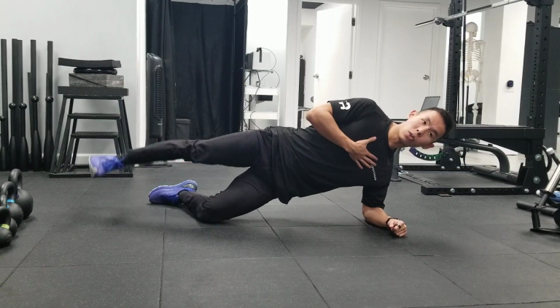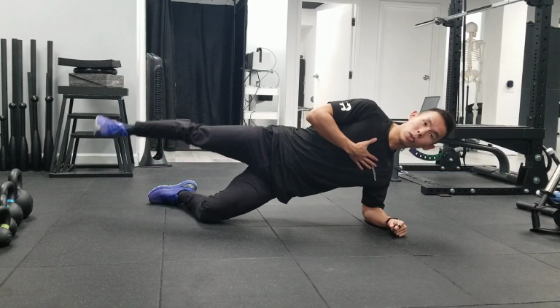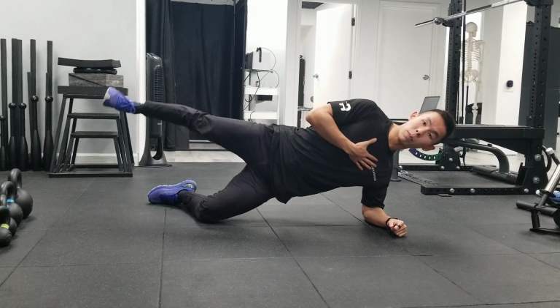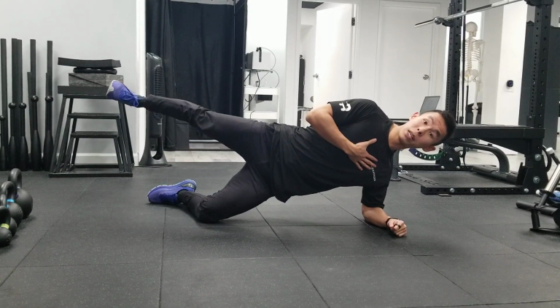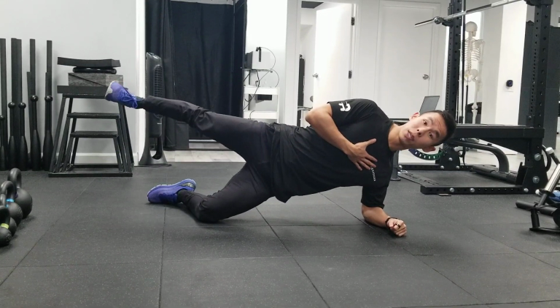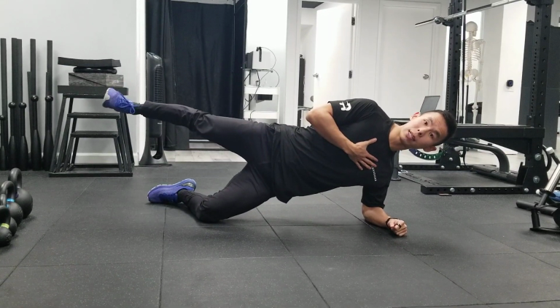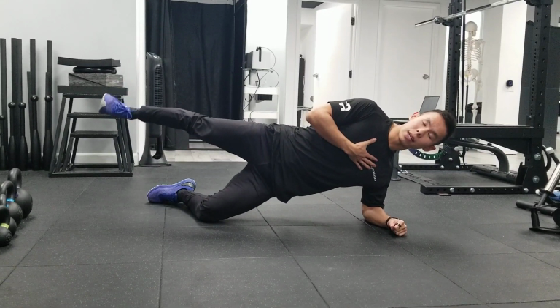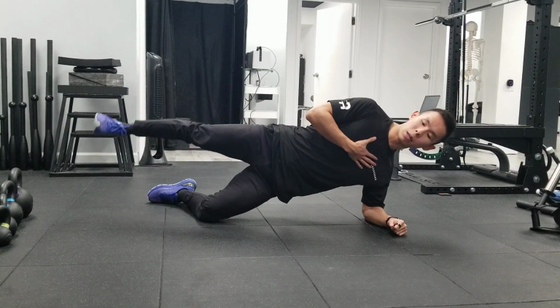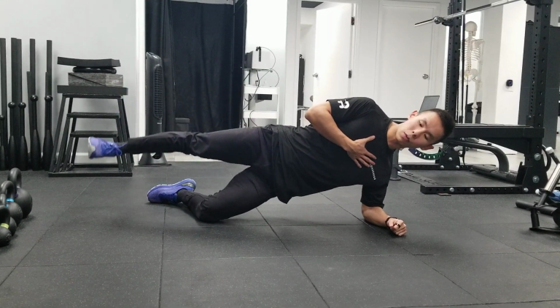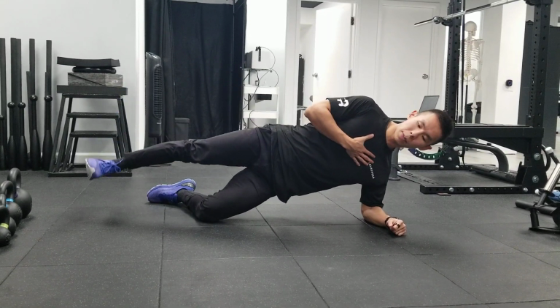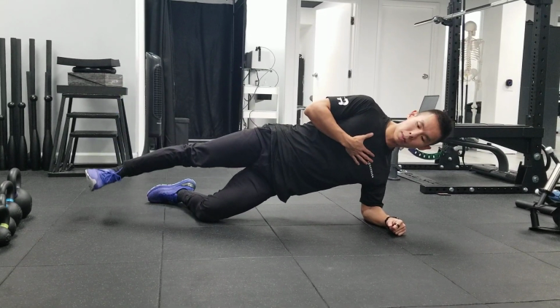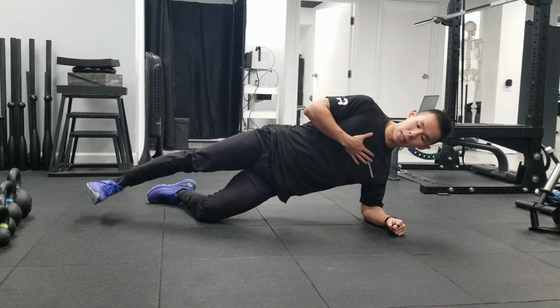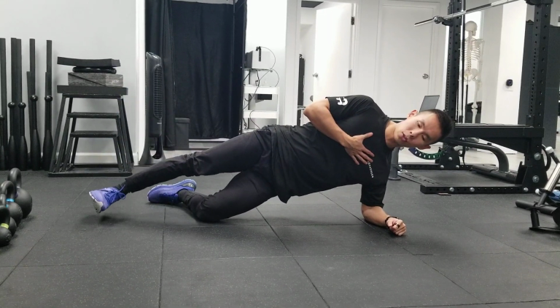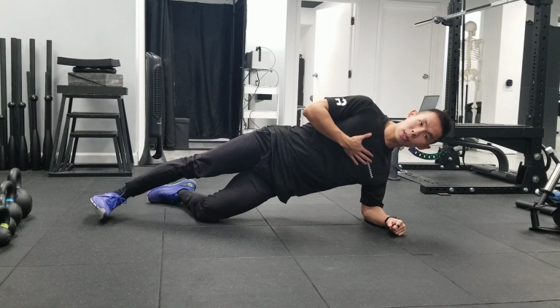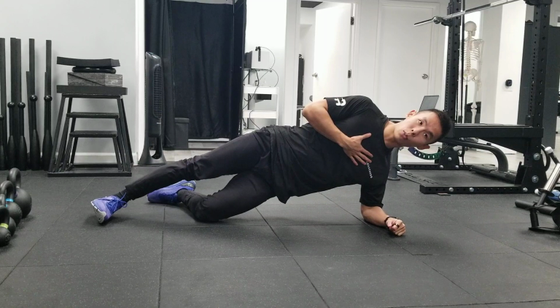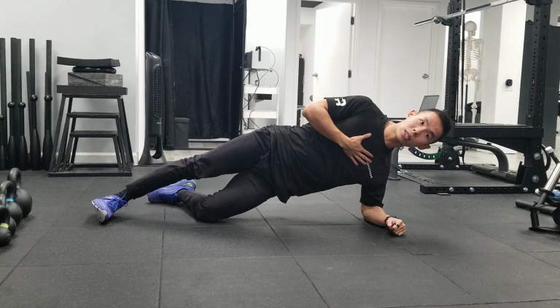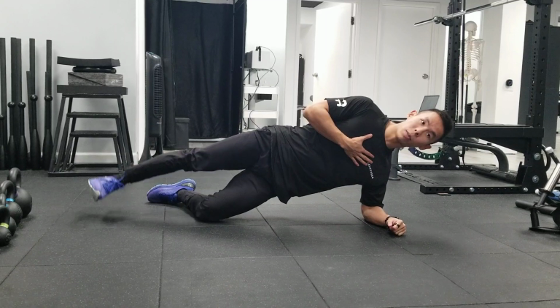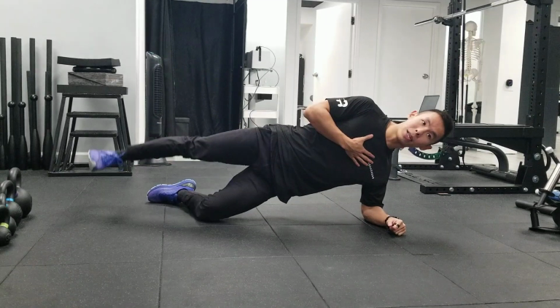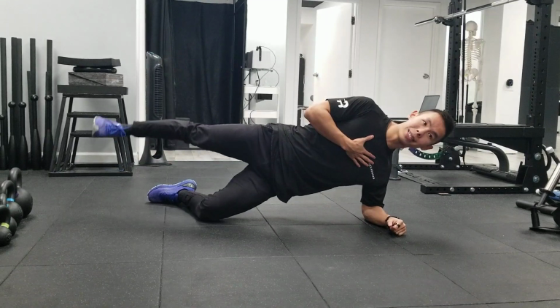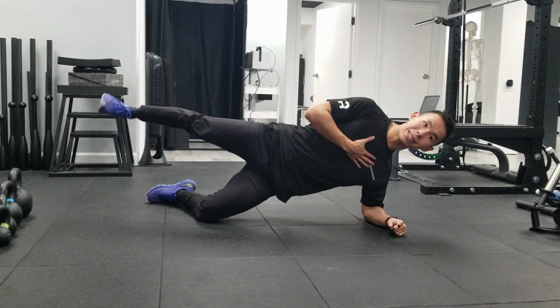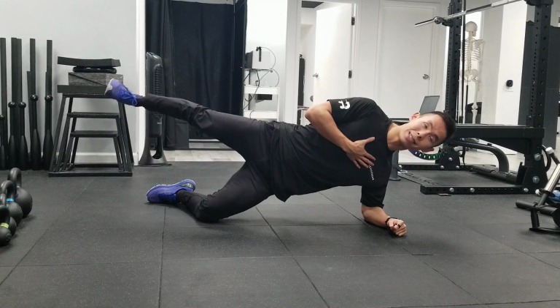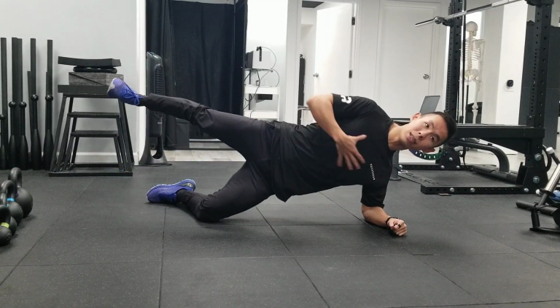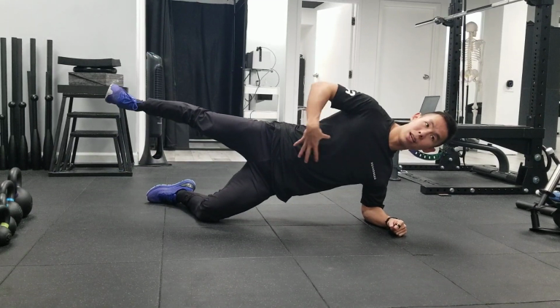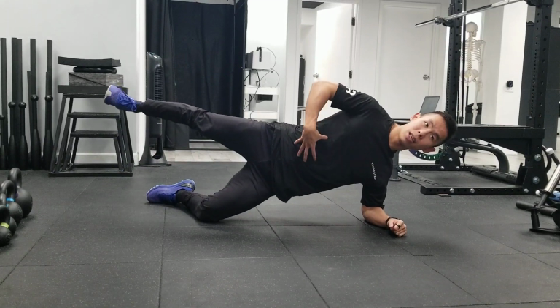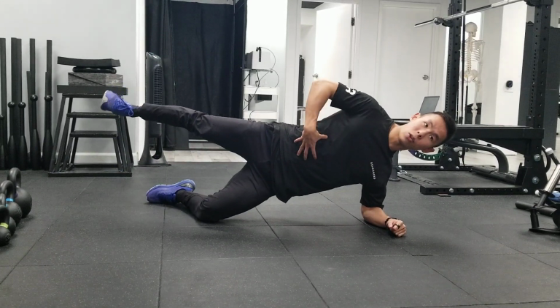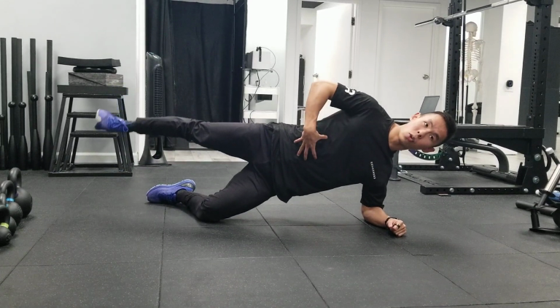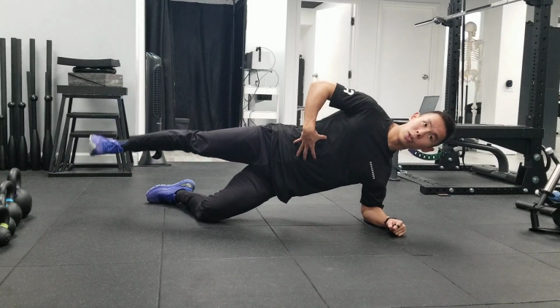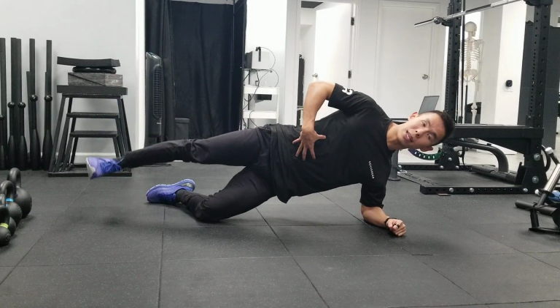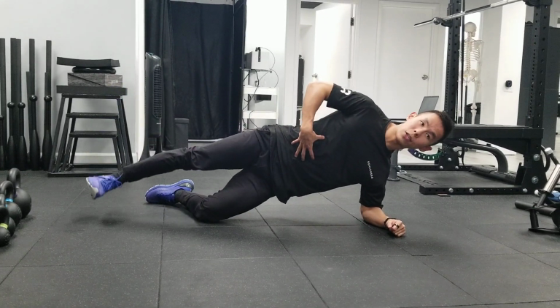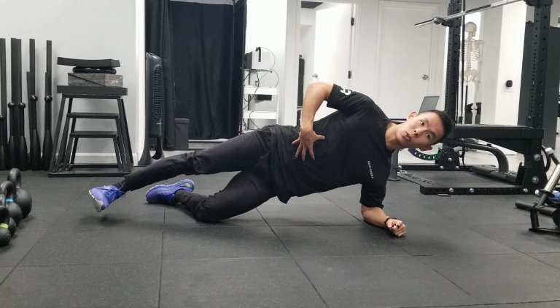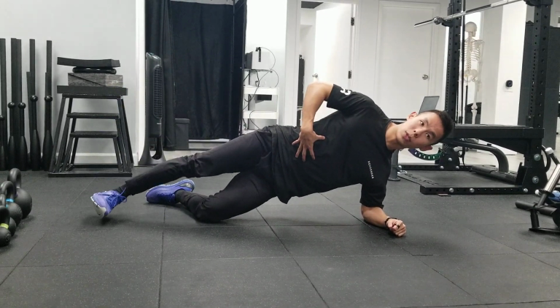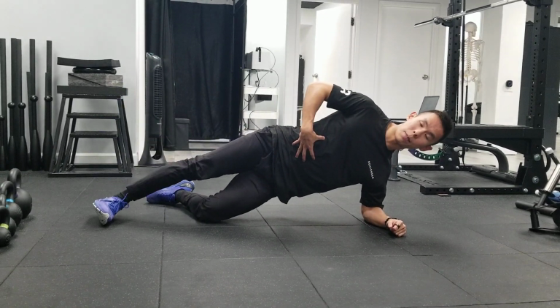Repeat for the designated number of reps, making sure the rest of your body stays still and your core is engaged the whole time.